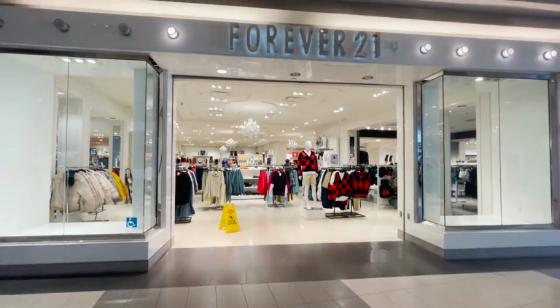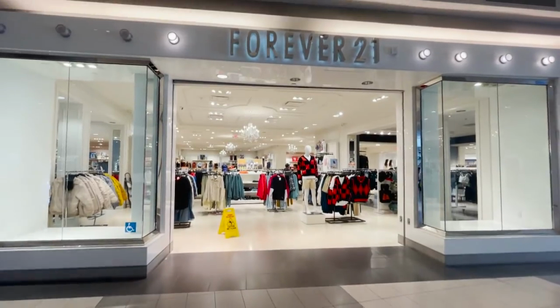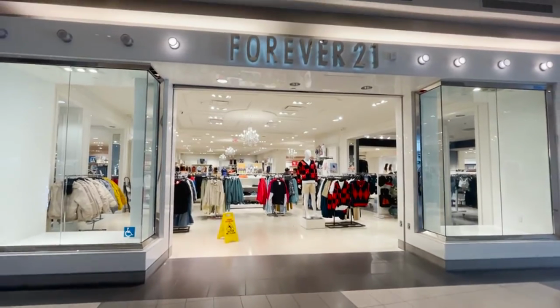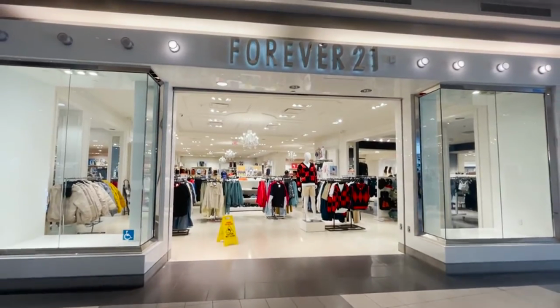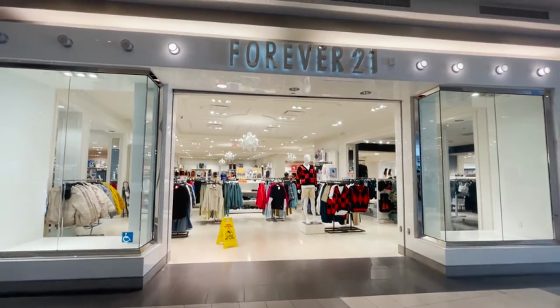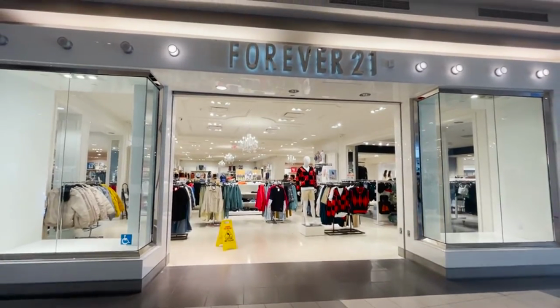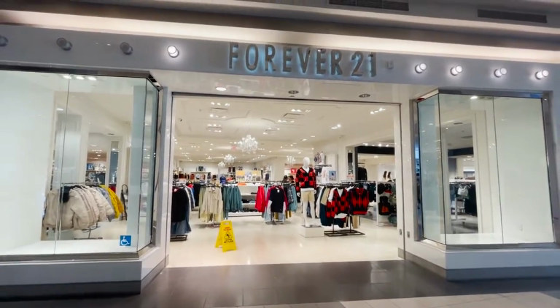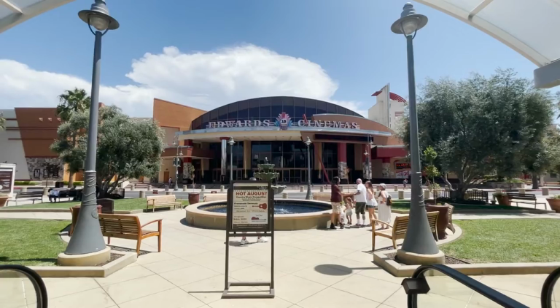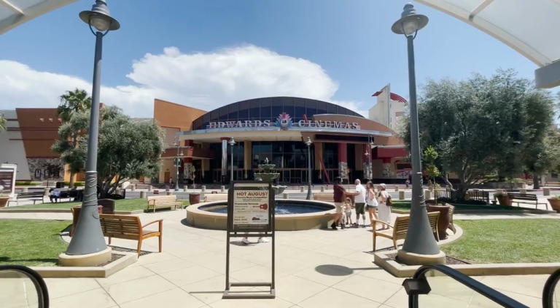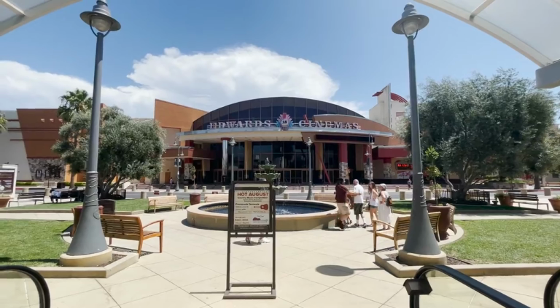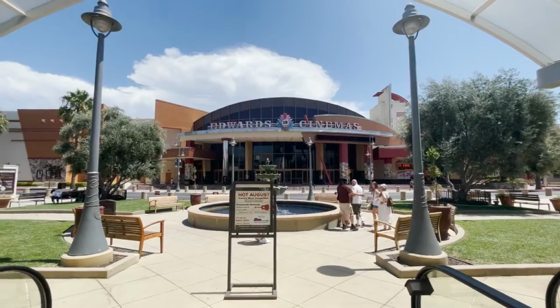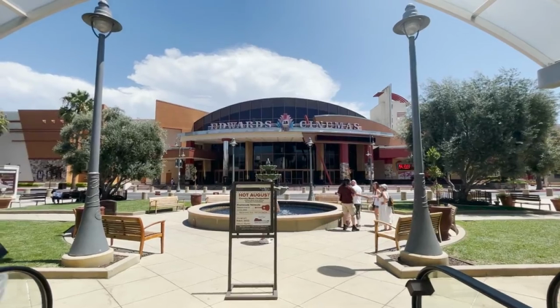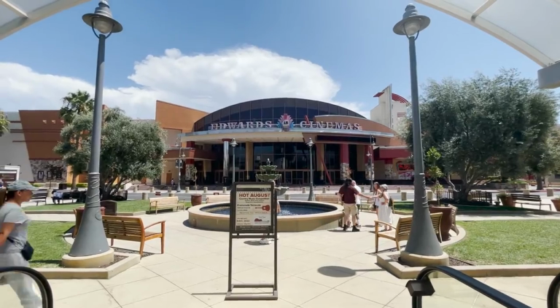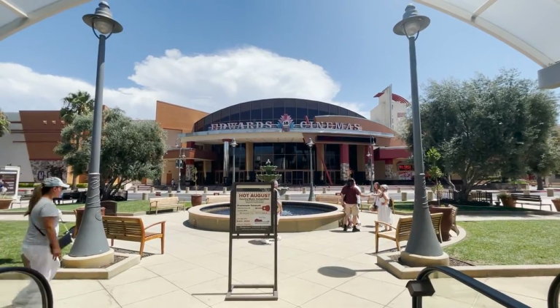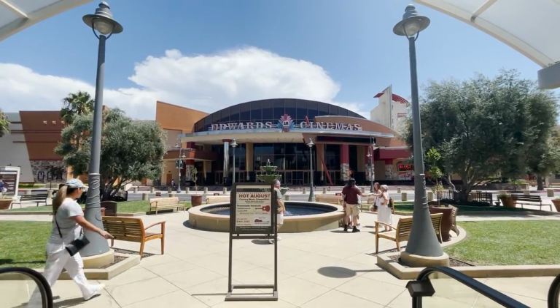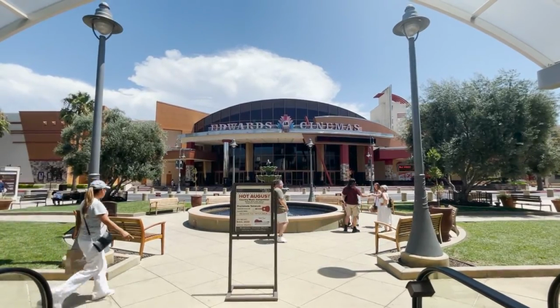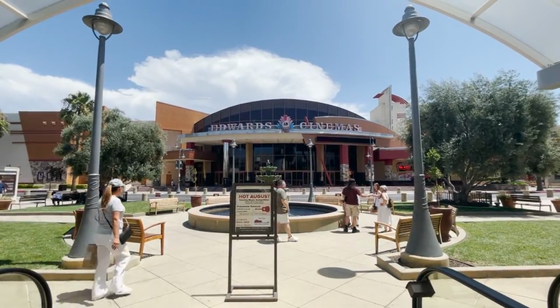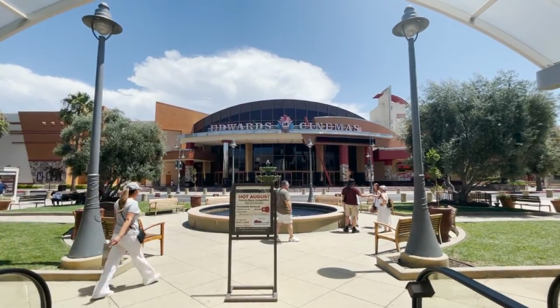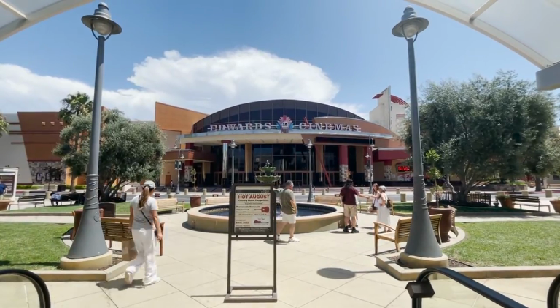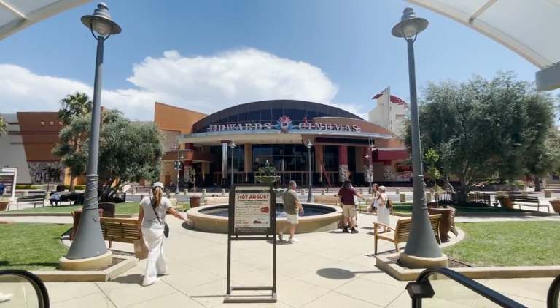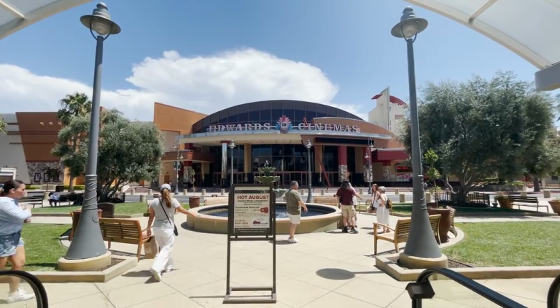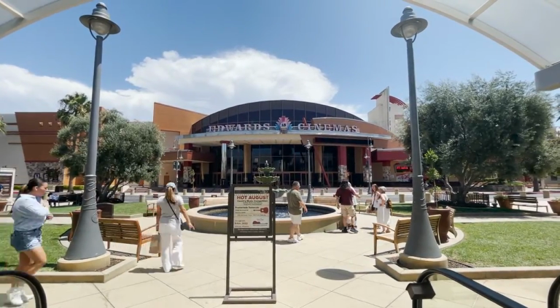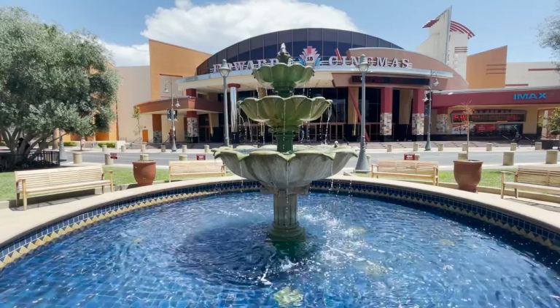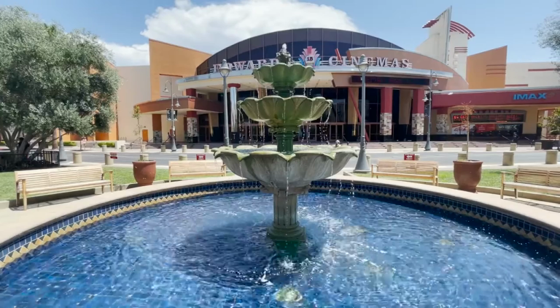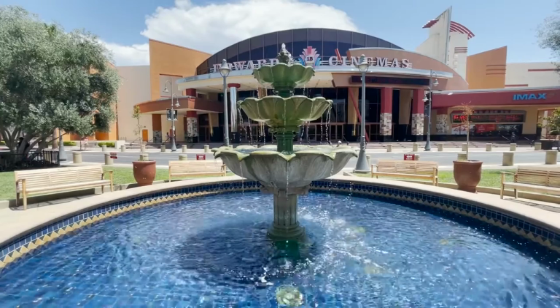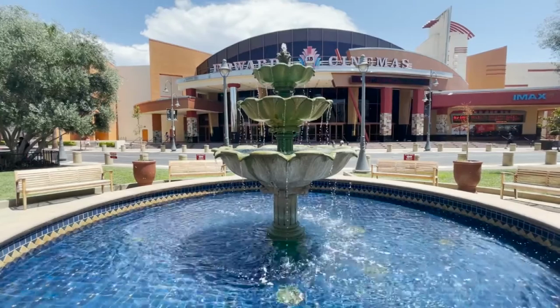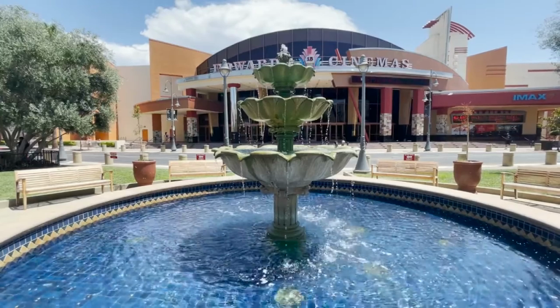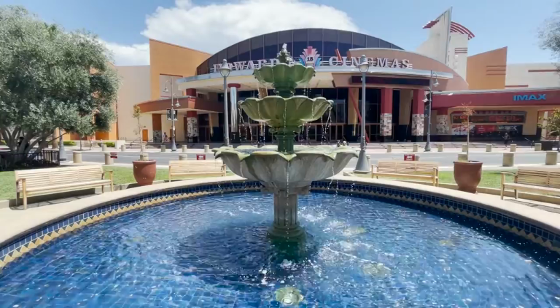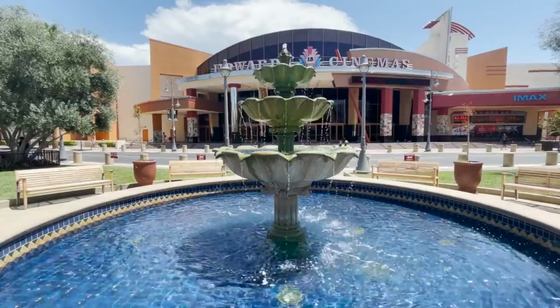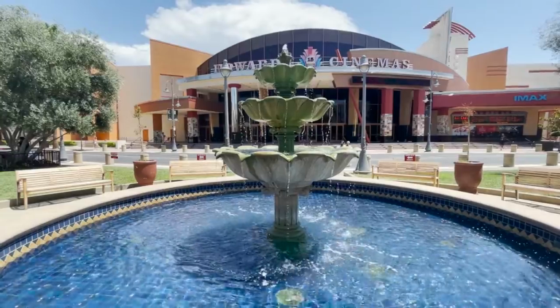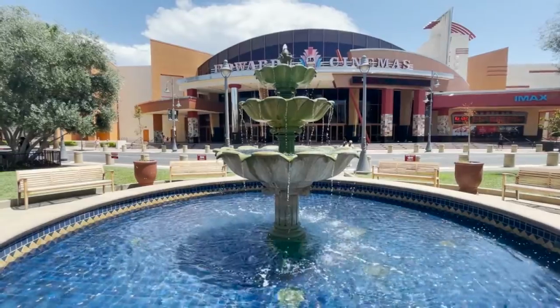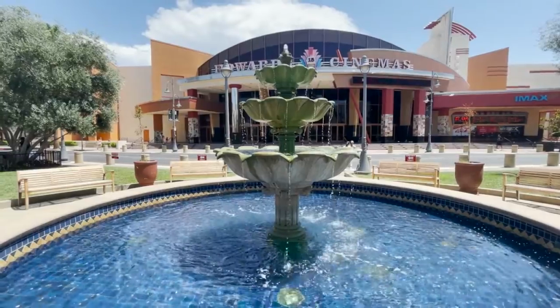If you're interested in retail as a business at the Promenade Mall, I've placed a link in the description as well.